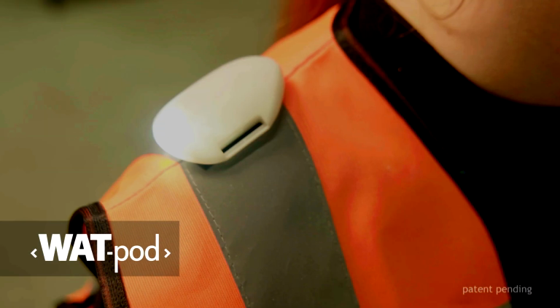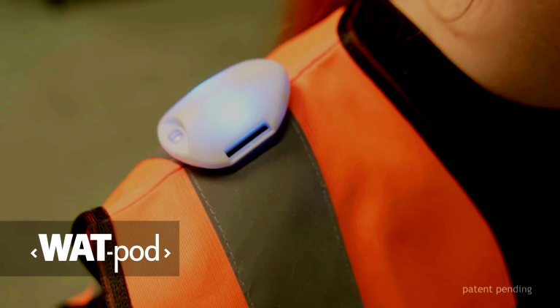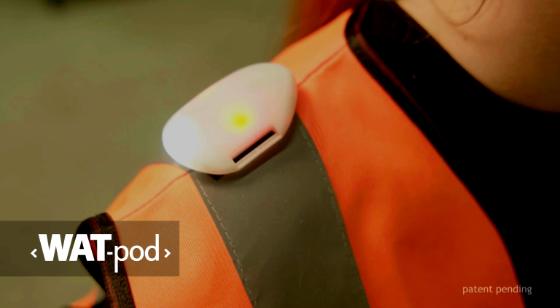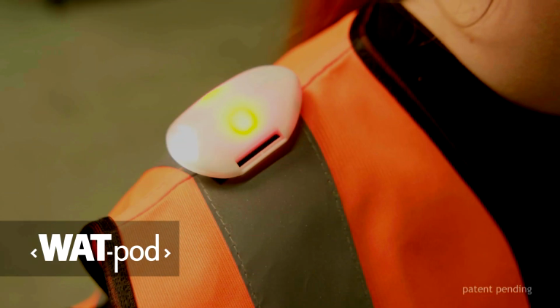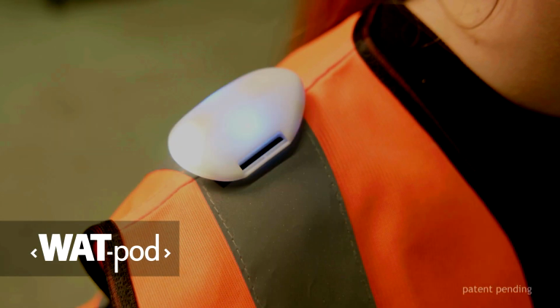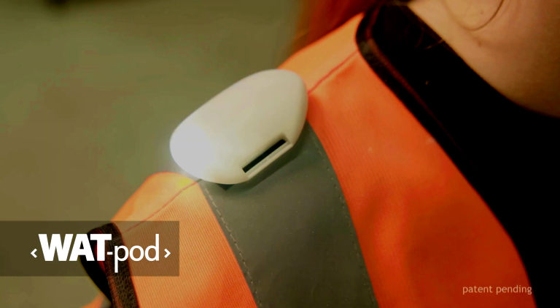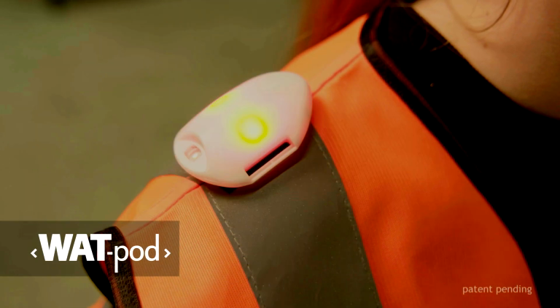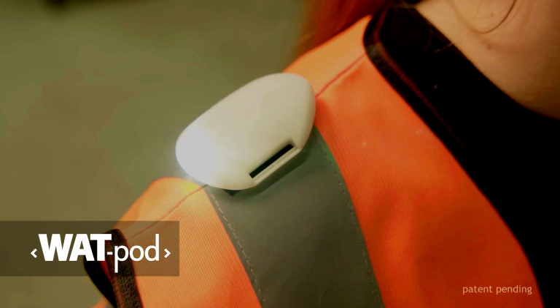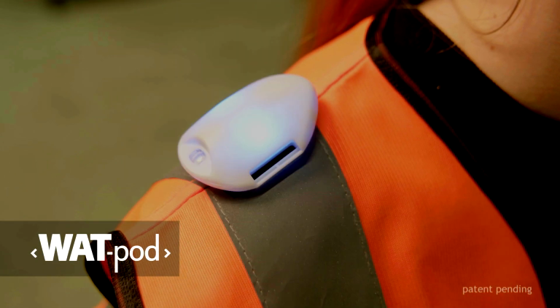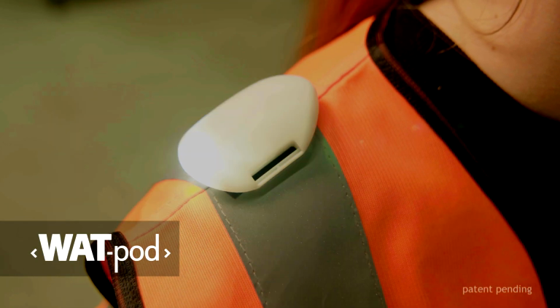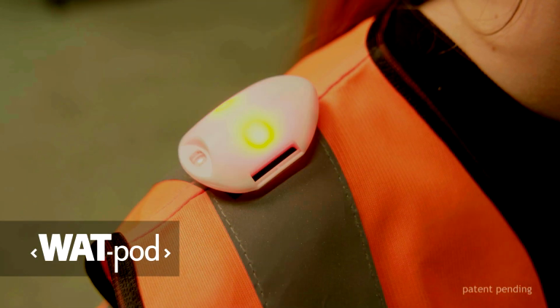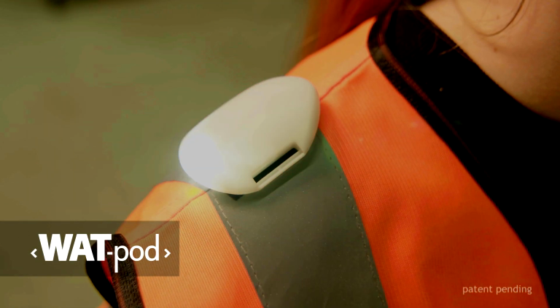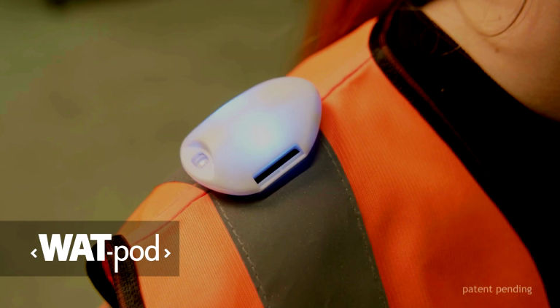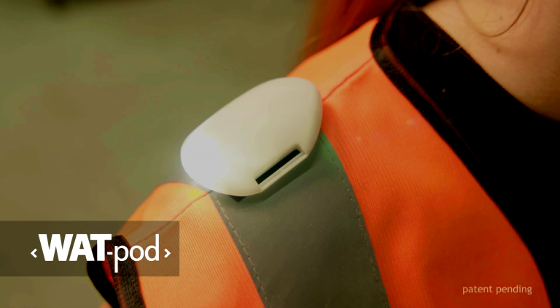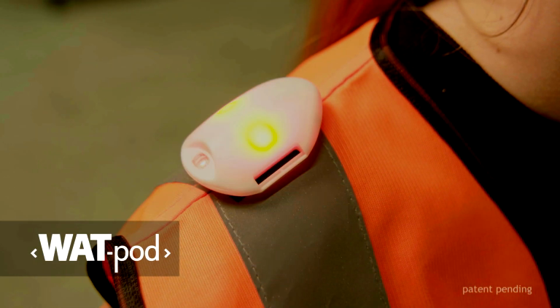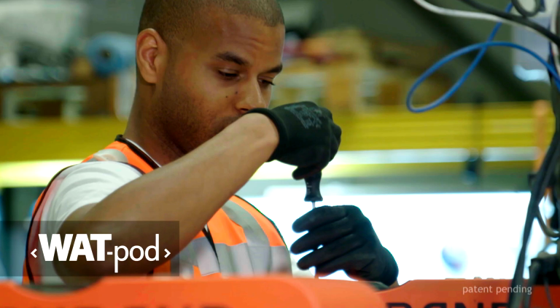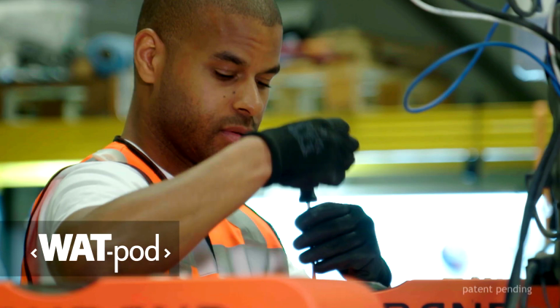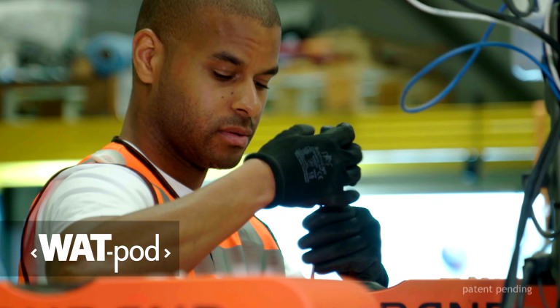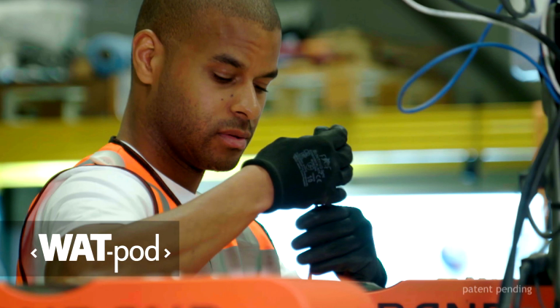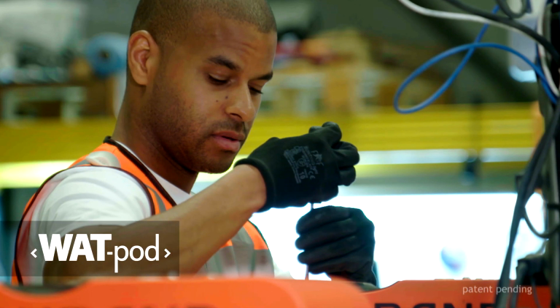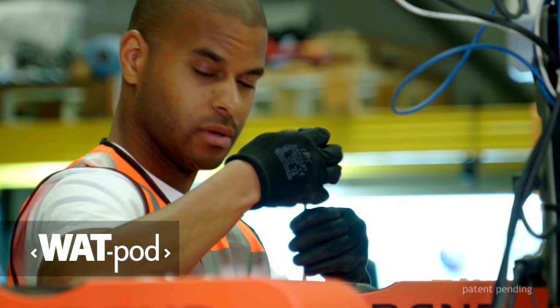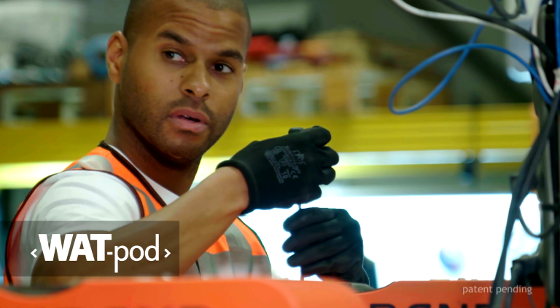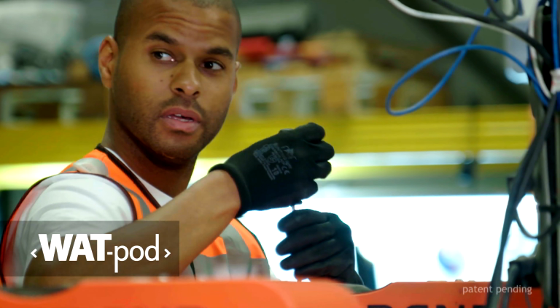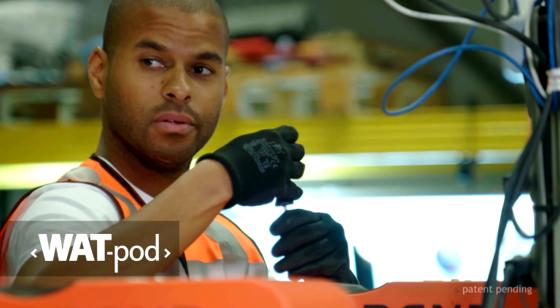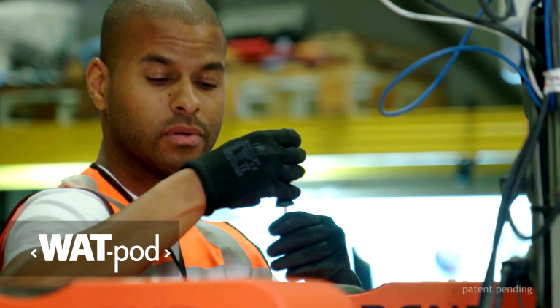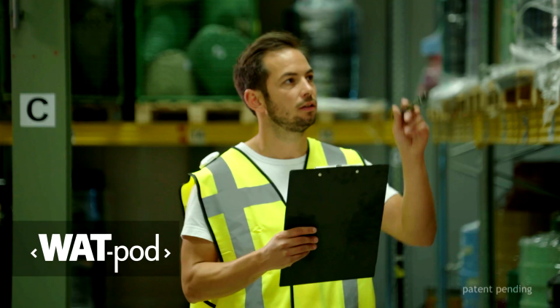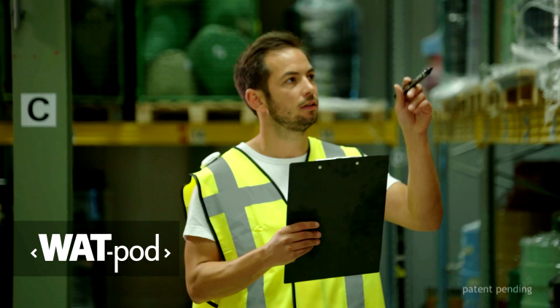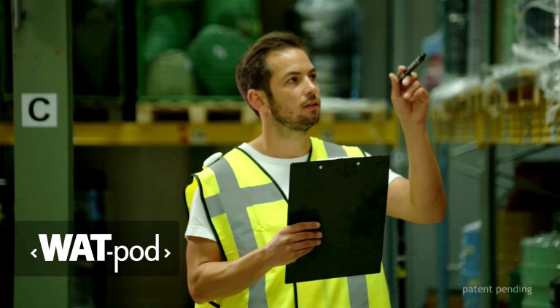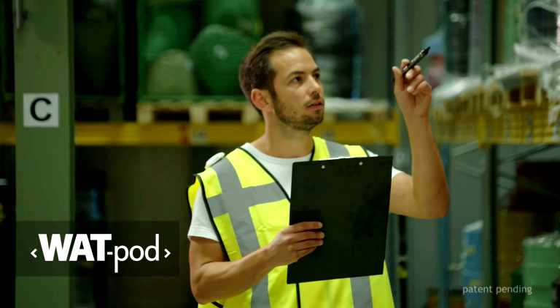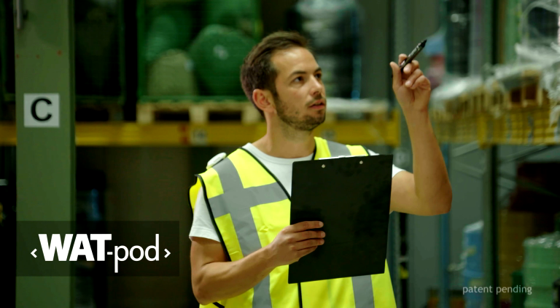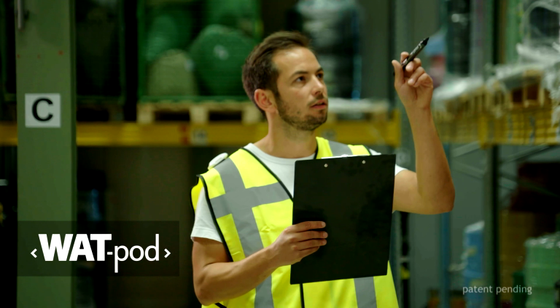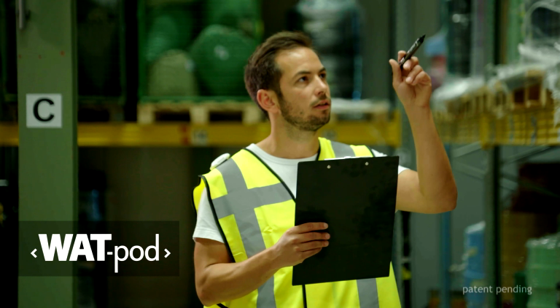Wattpod works straight from the box, is fully autonomous and does not store any personal information.